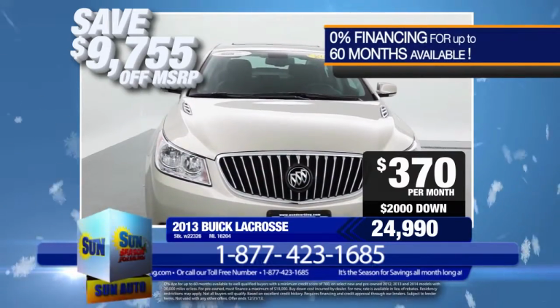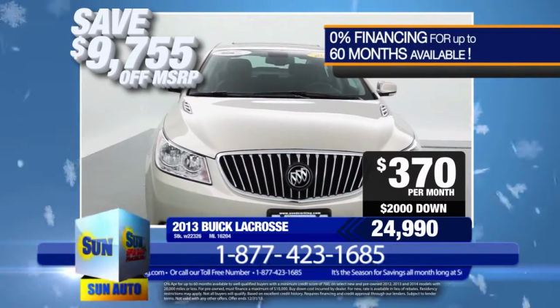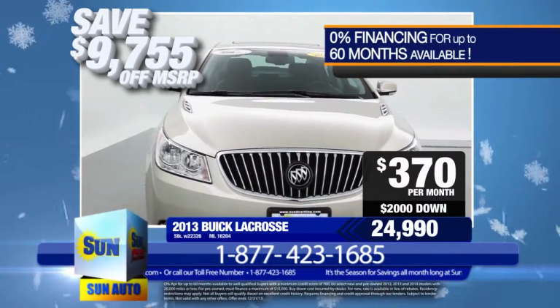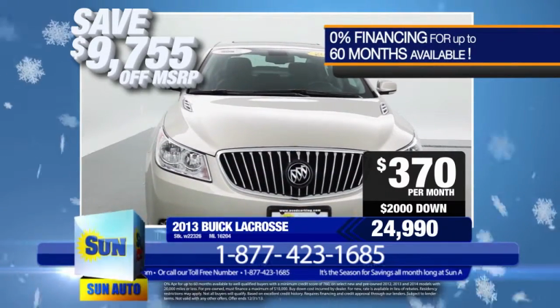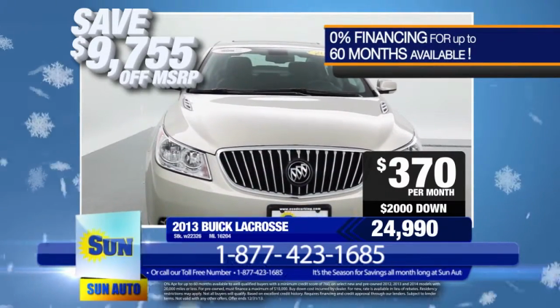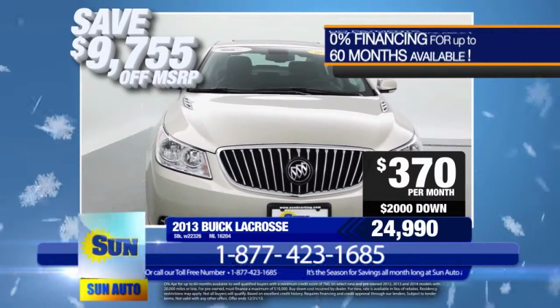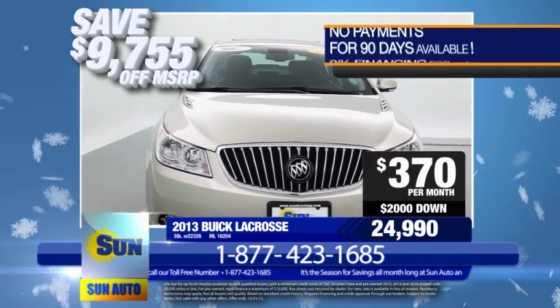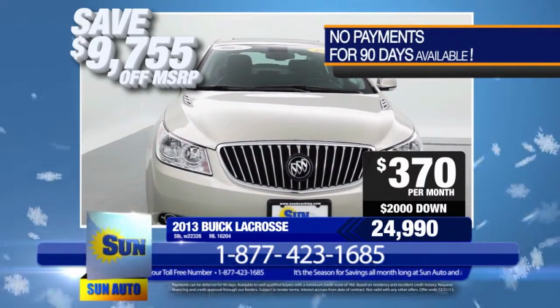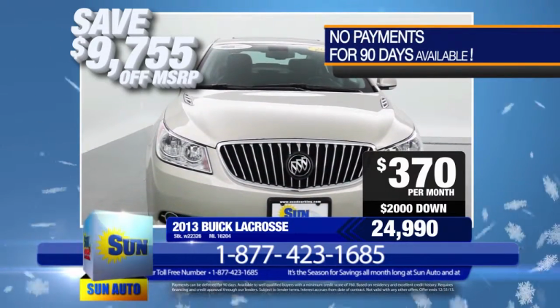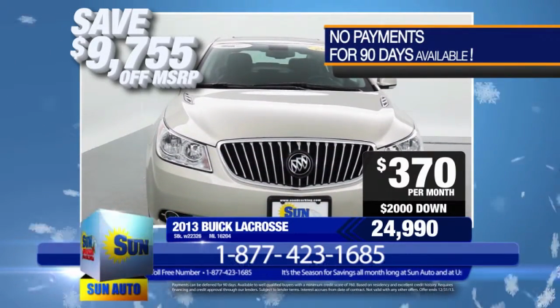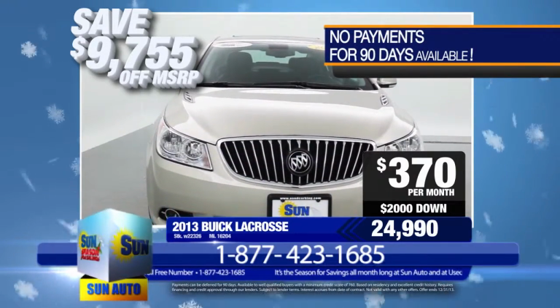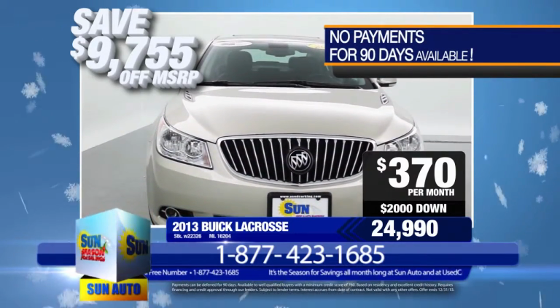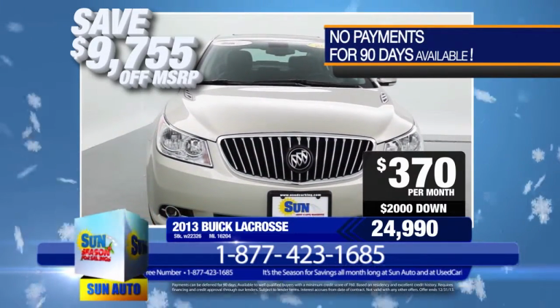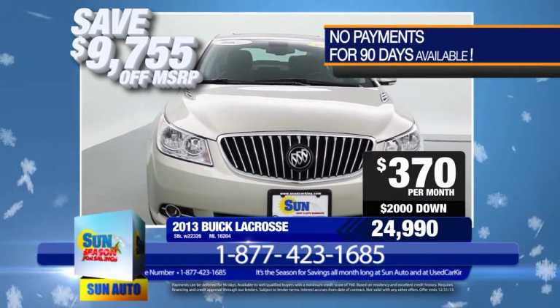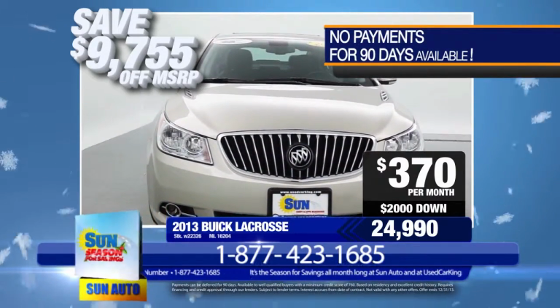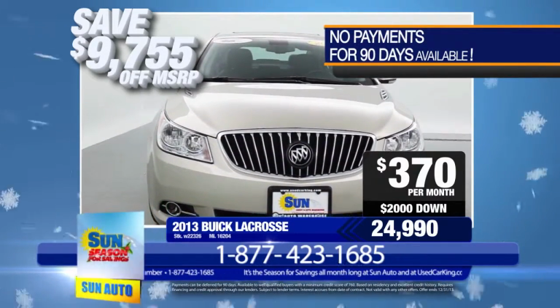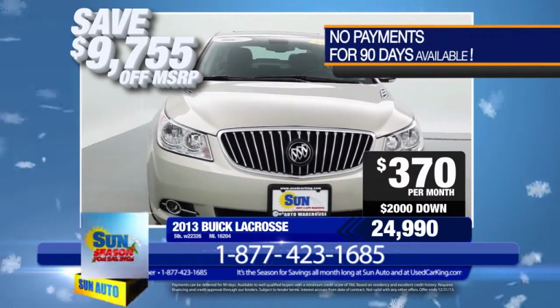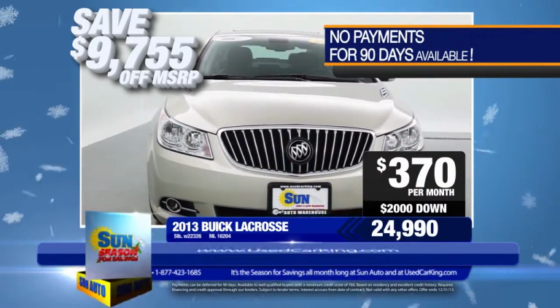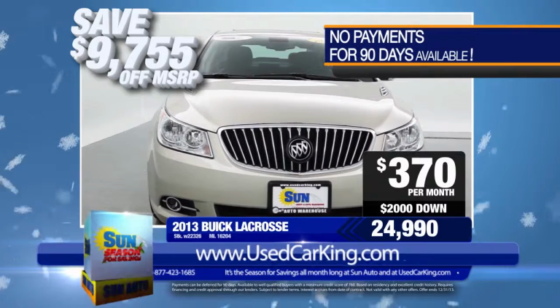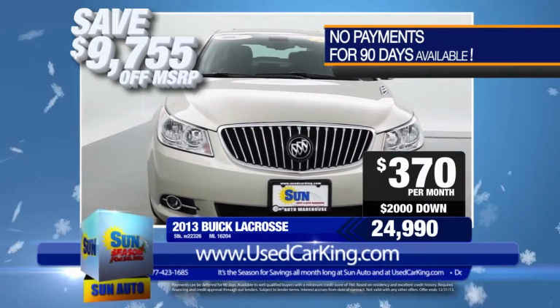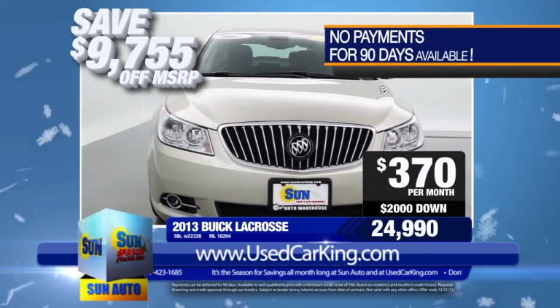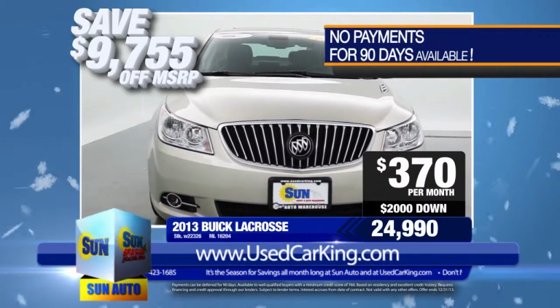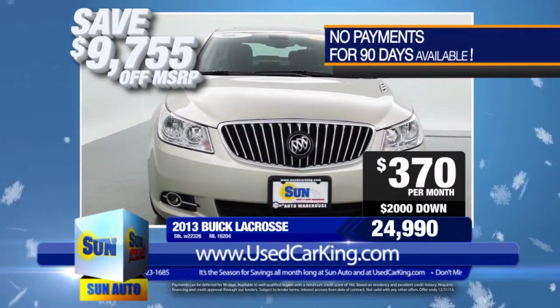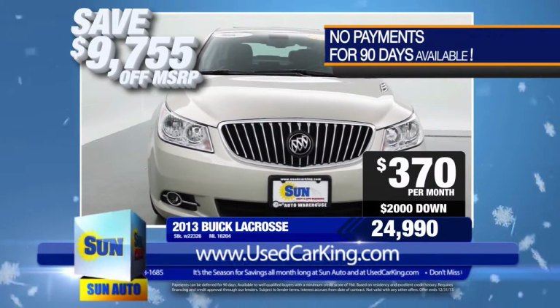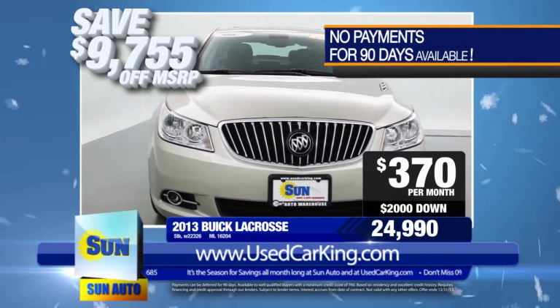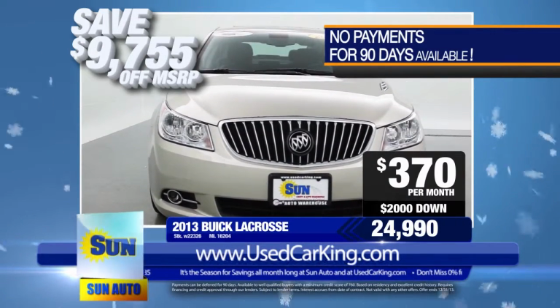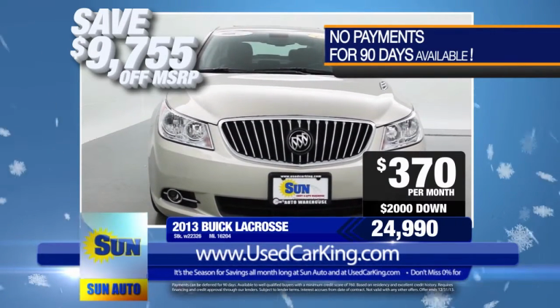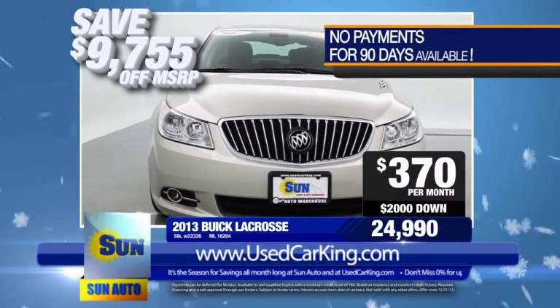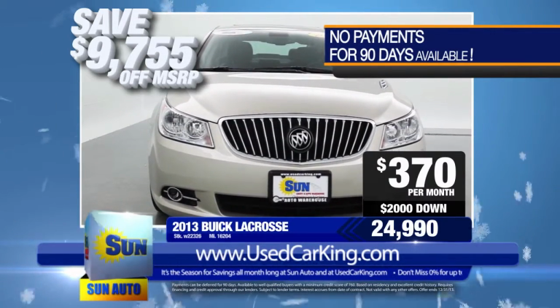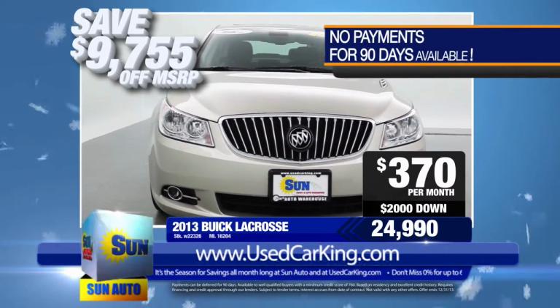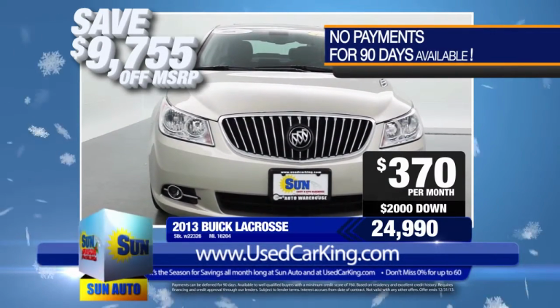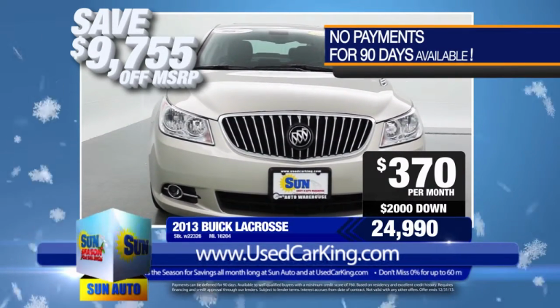Hurry in — this LaCrosse won't be on our lots for long. Visit us online at usedcarking.com or stop in at one of our stores in Cortland, Cicero, or Chittenango.